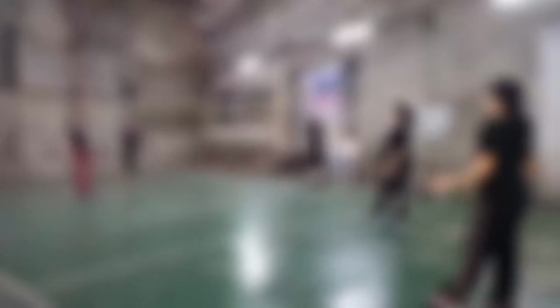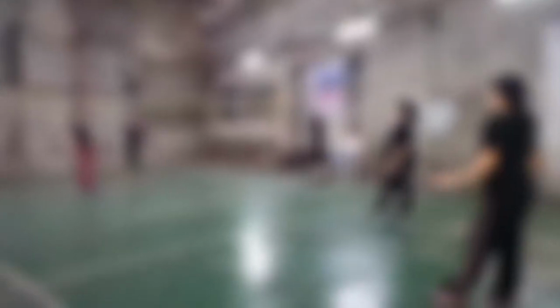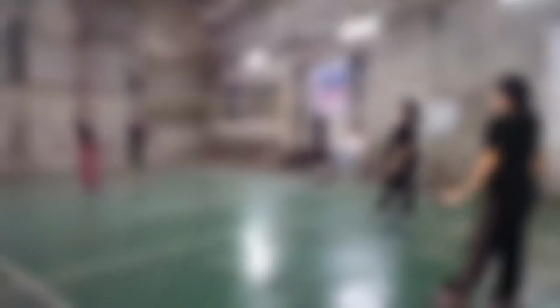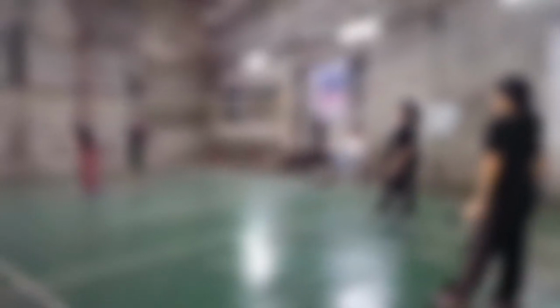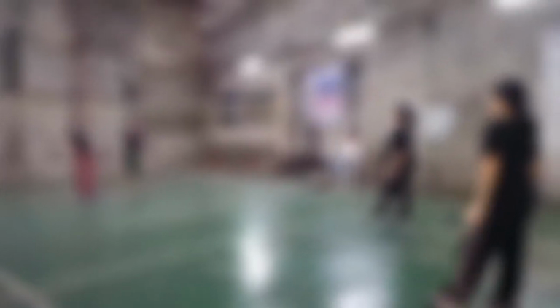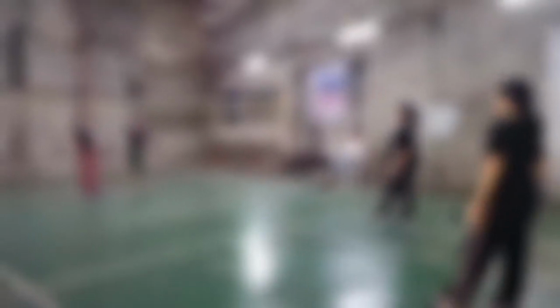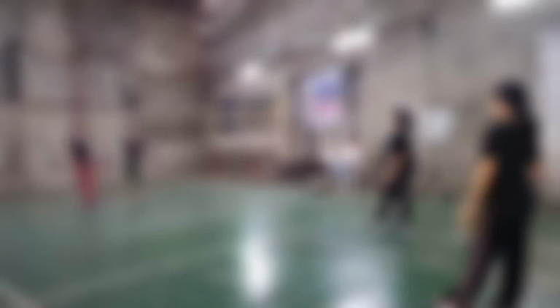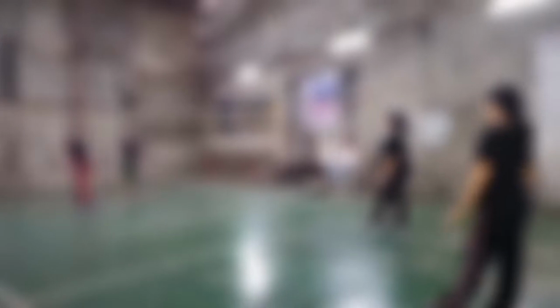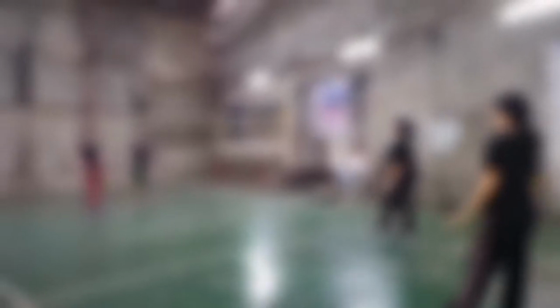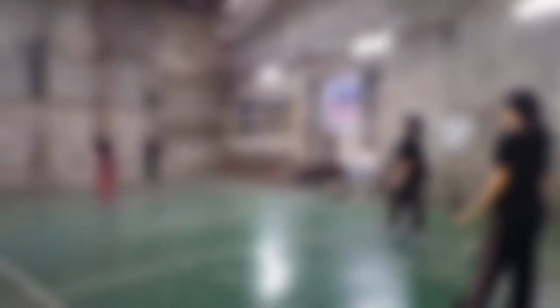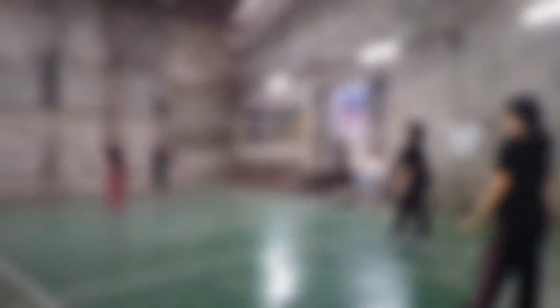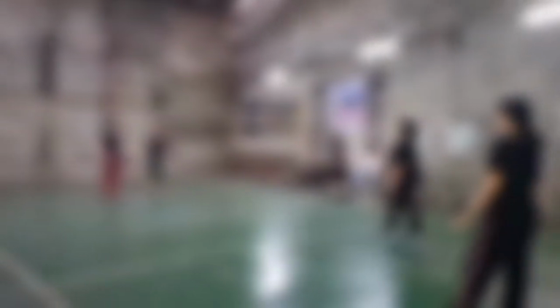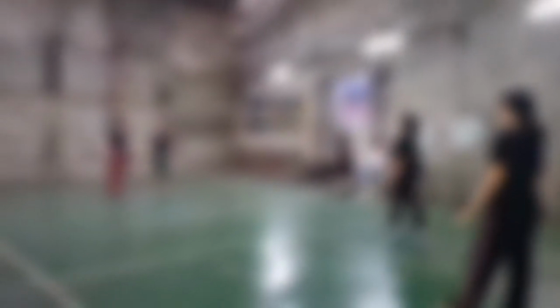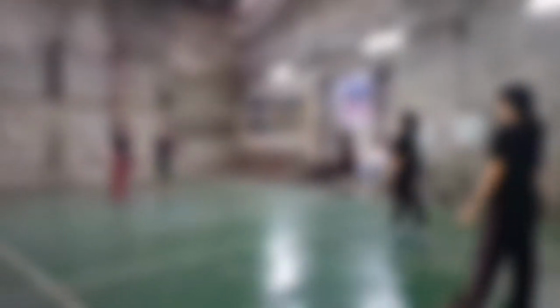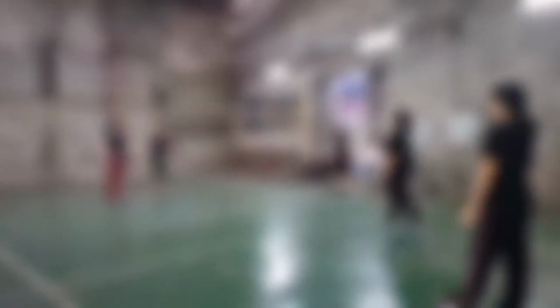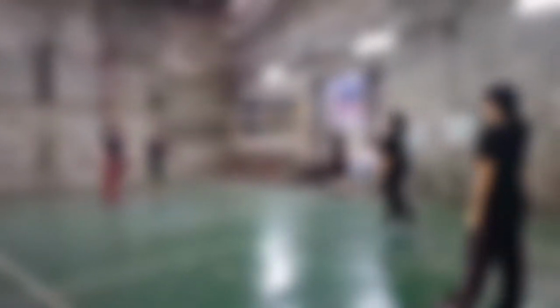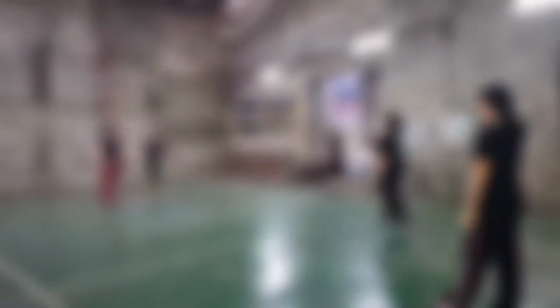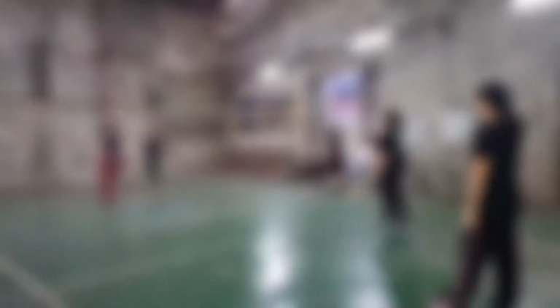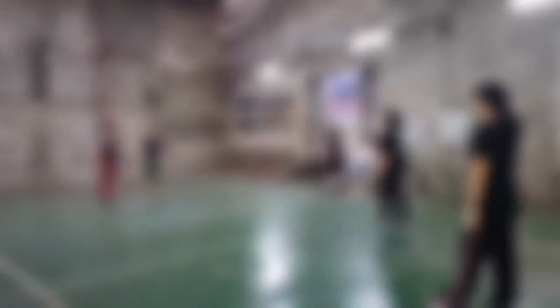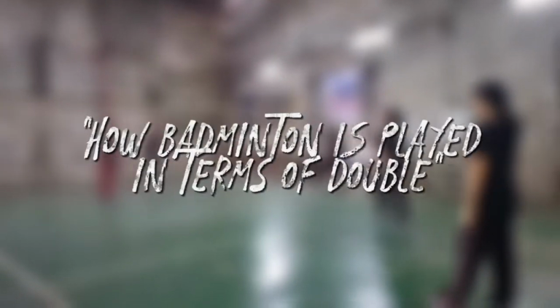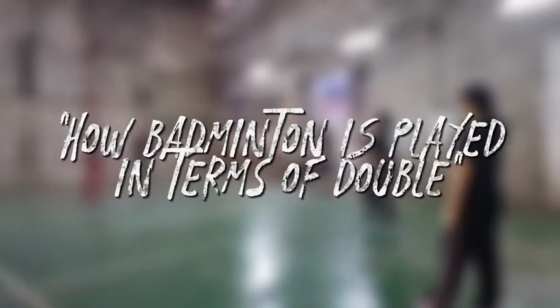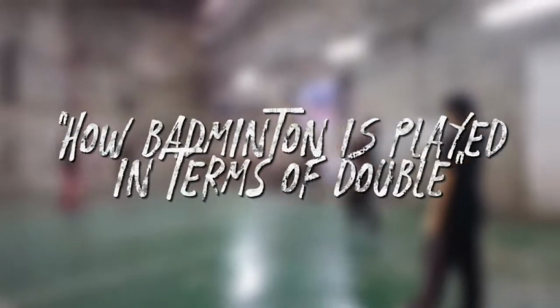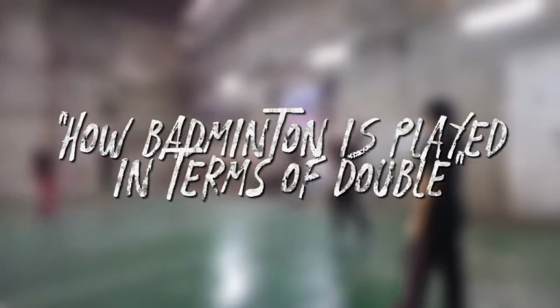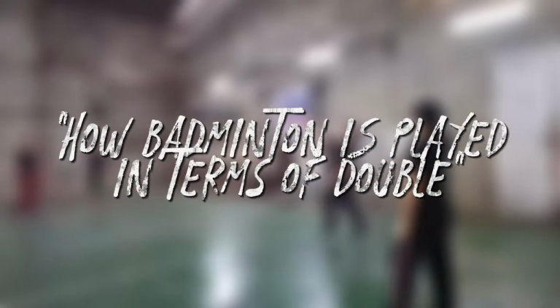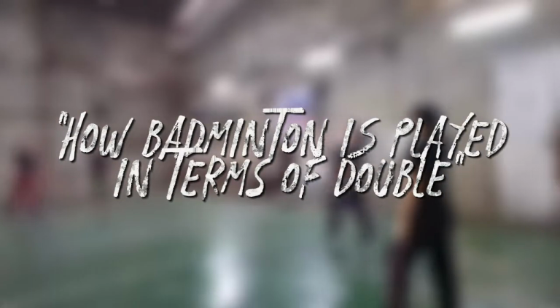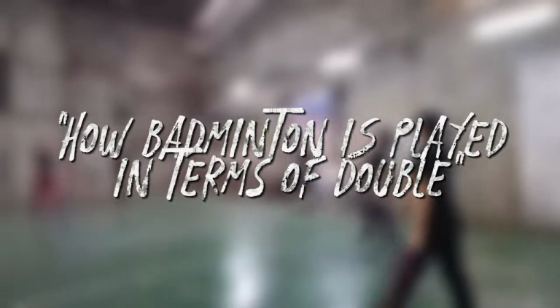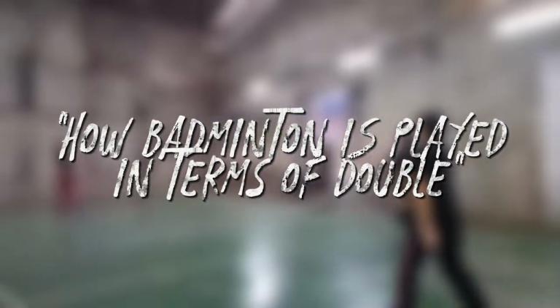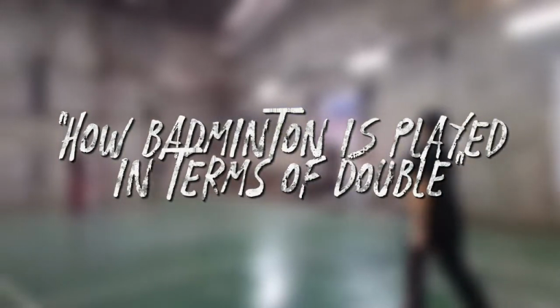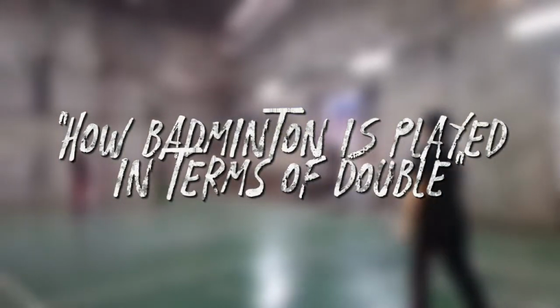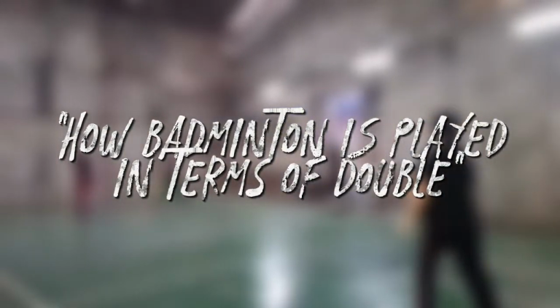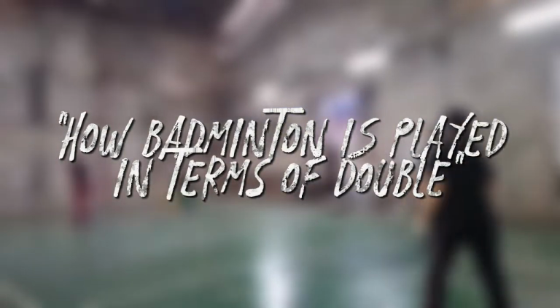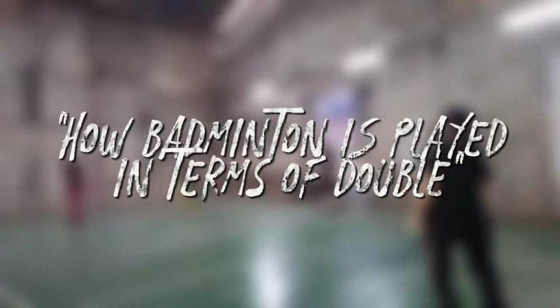In this video, we will learn how to play badminton in doubles.